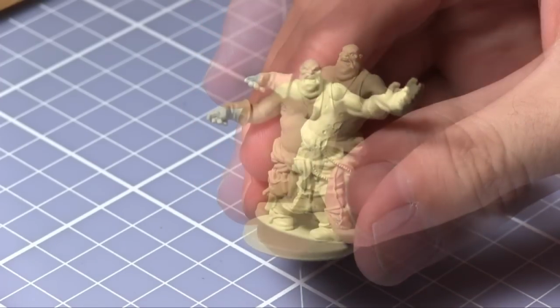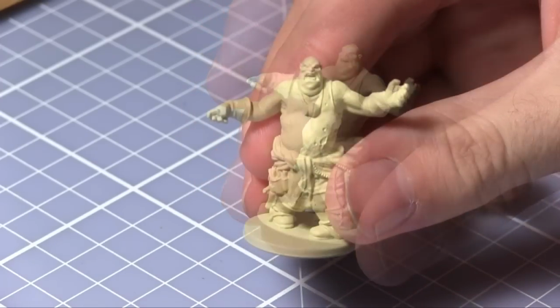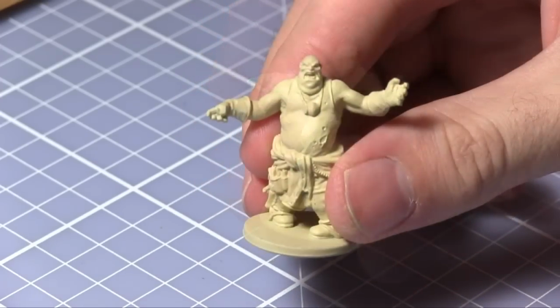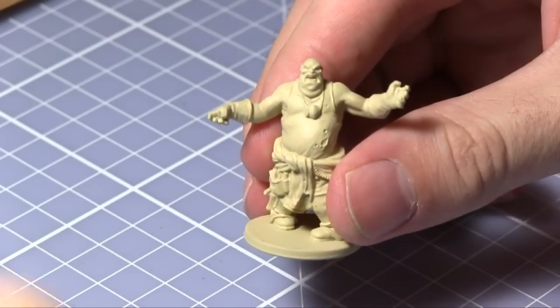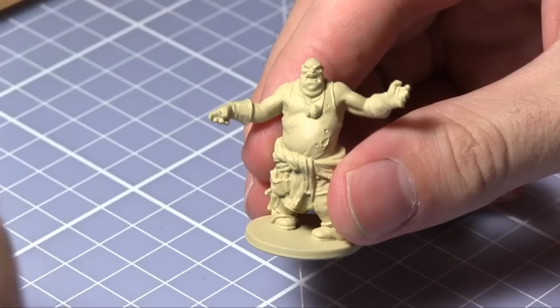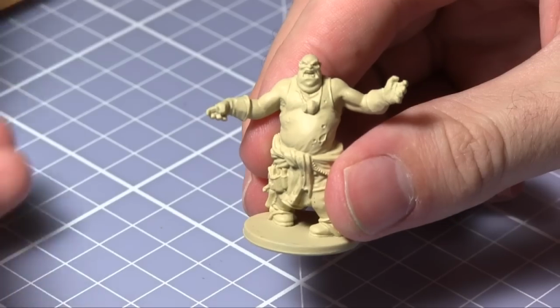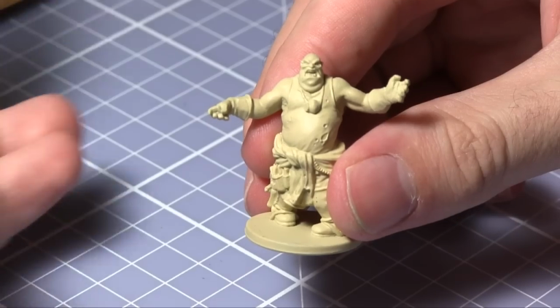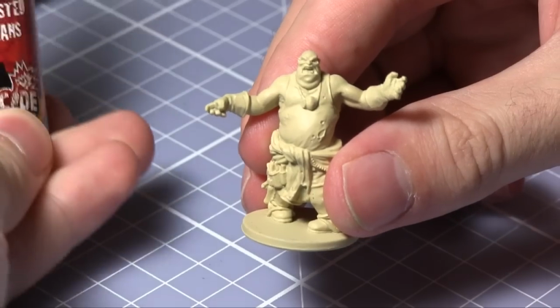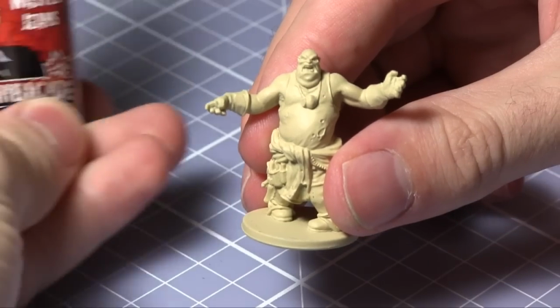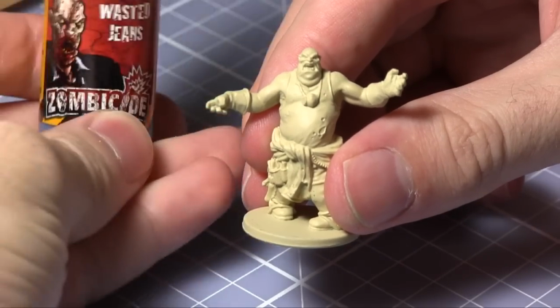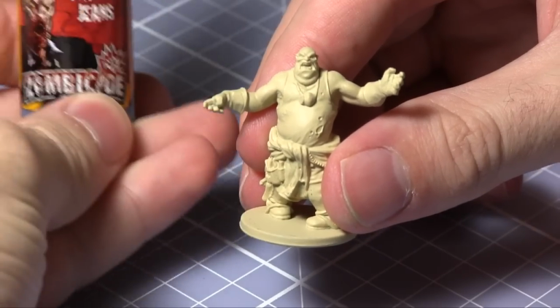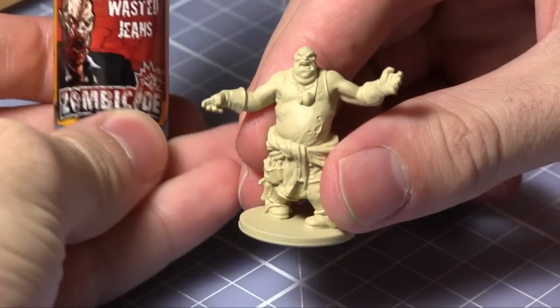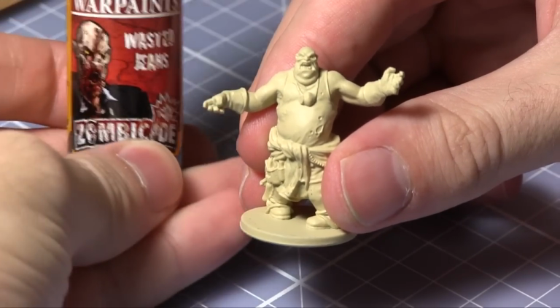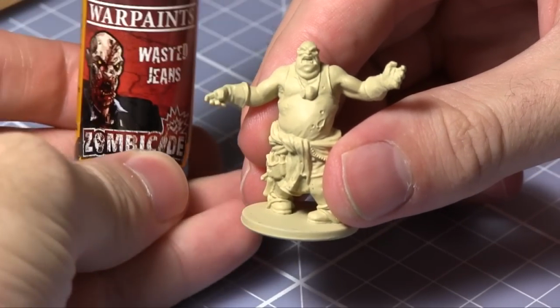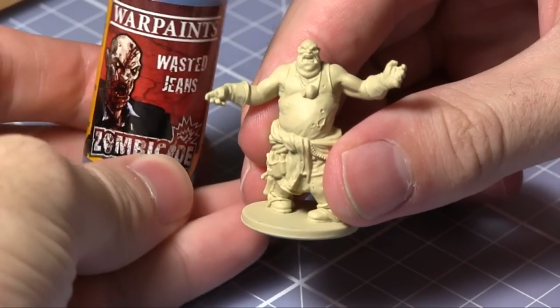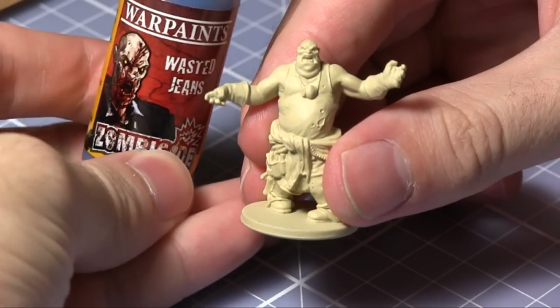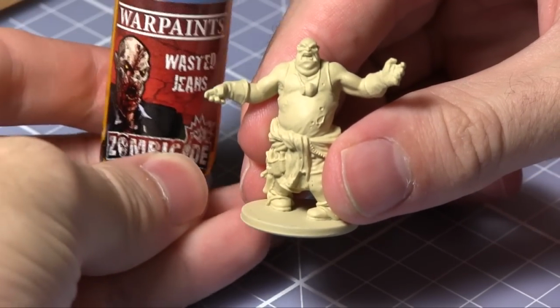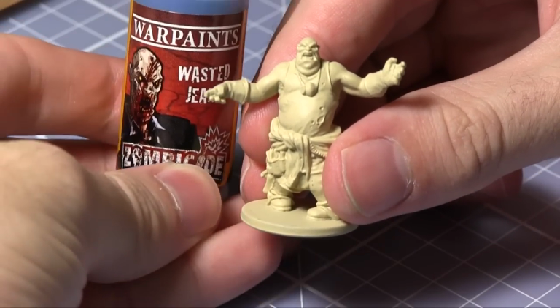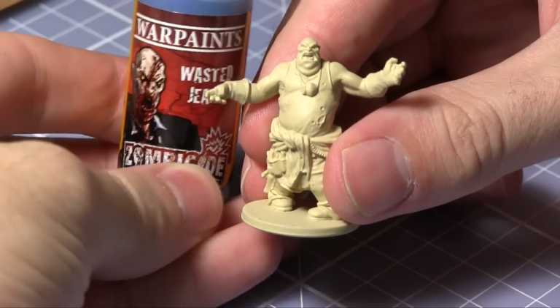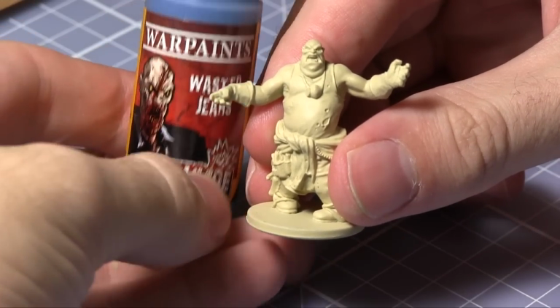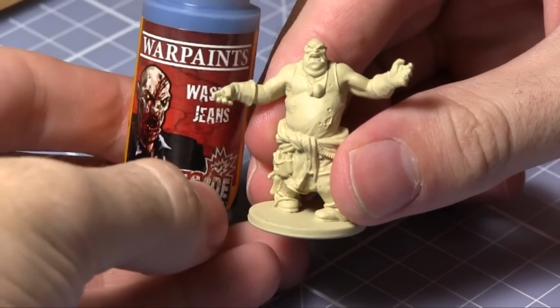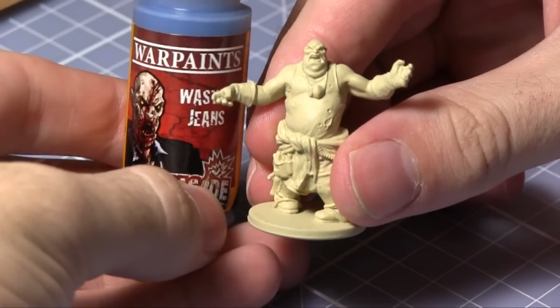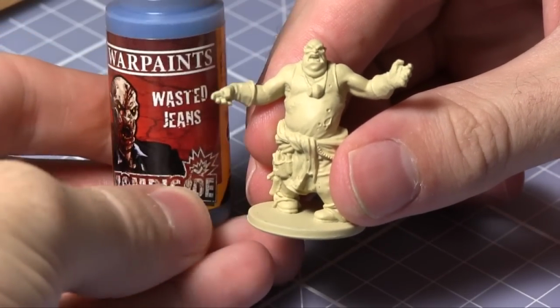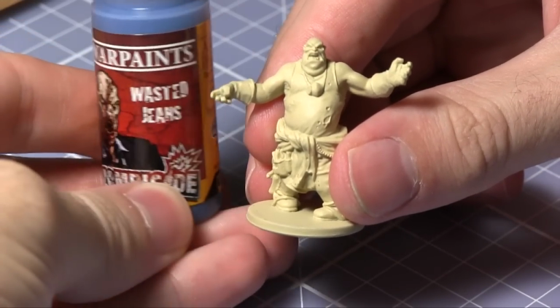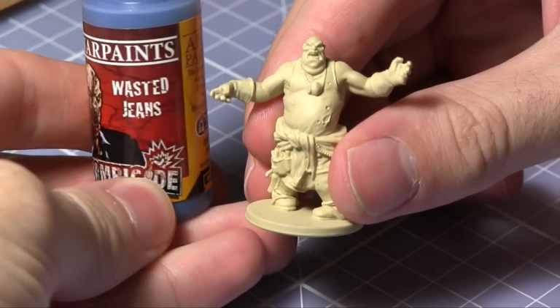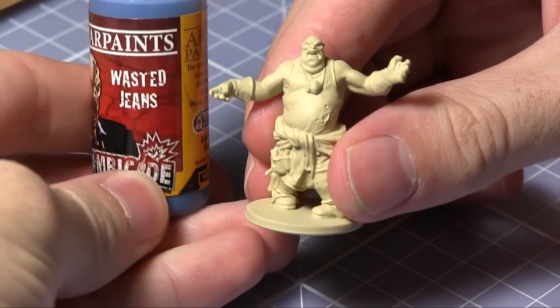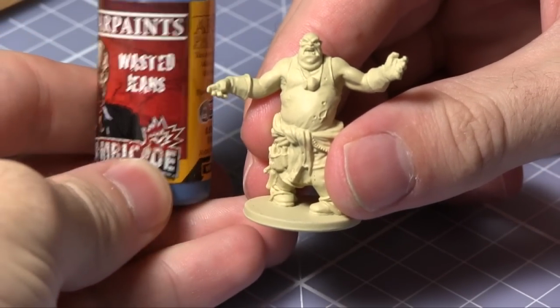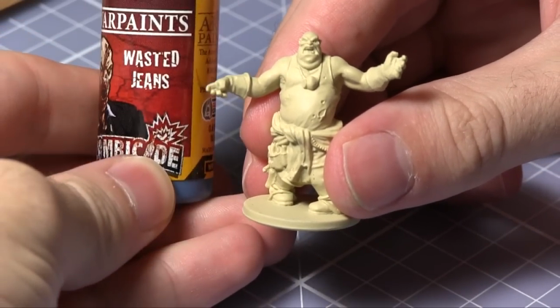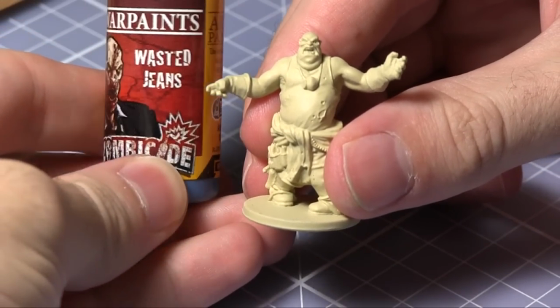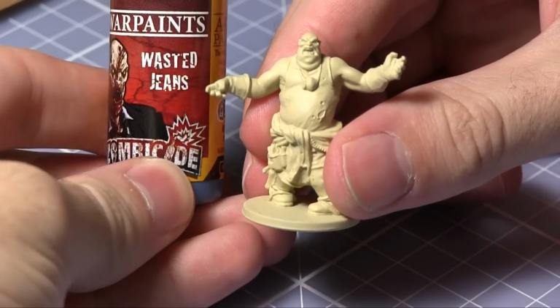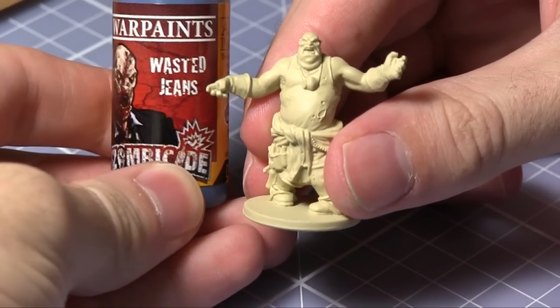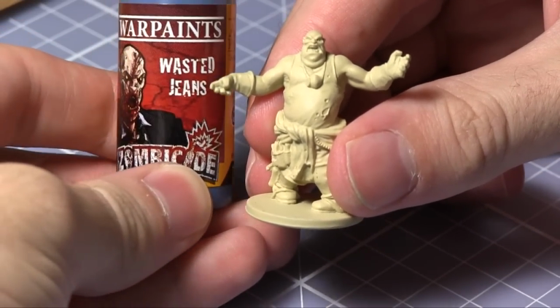The first paint that we will be using is wasted jeans and we'll be using this to paint the overalls on the Fatty.